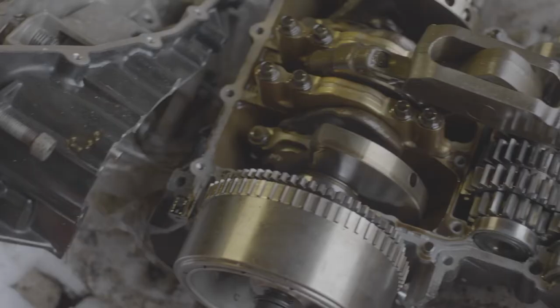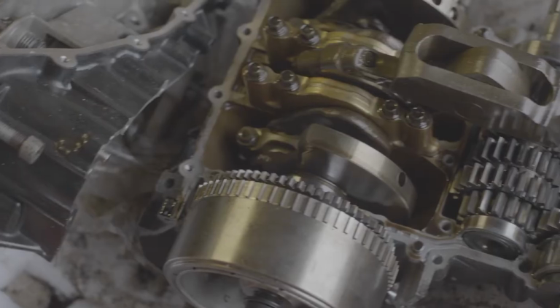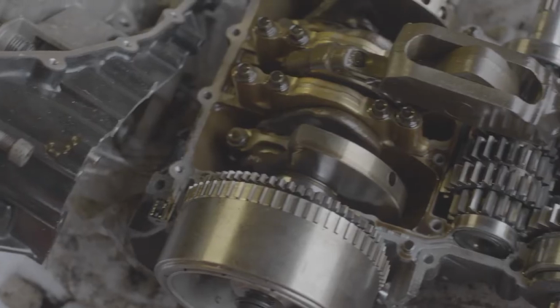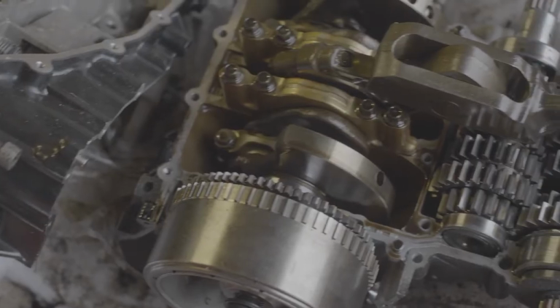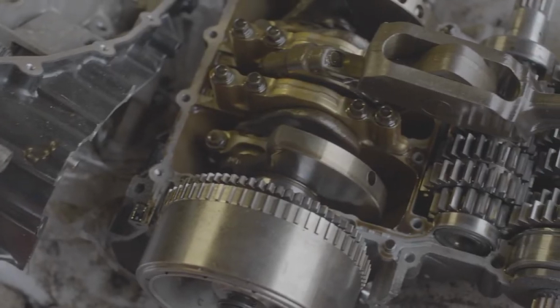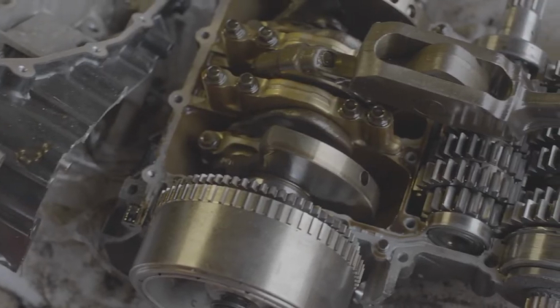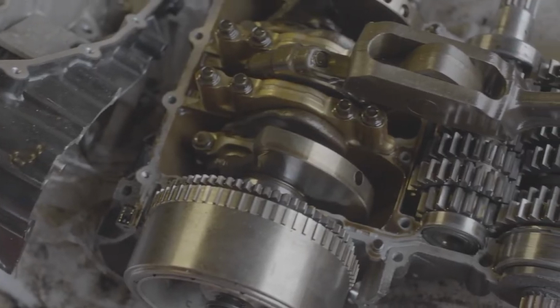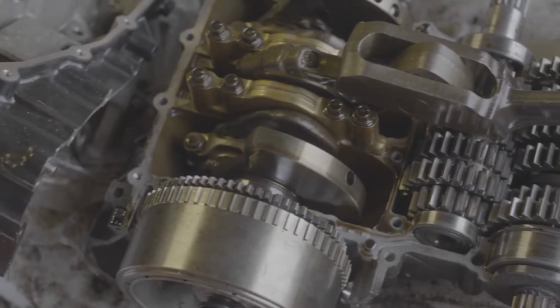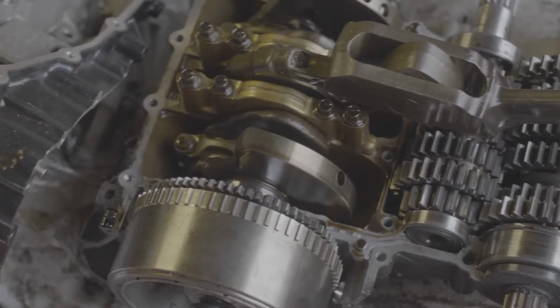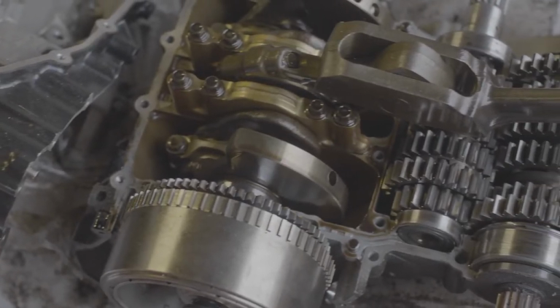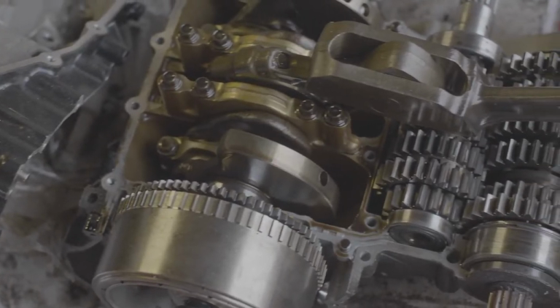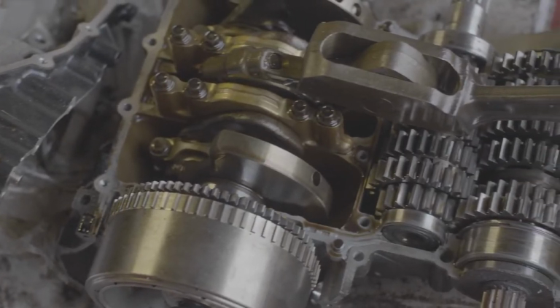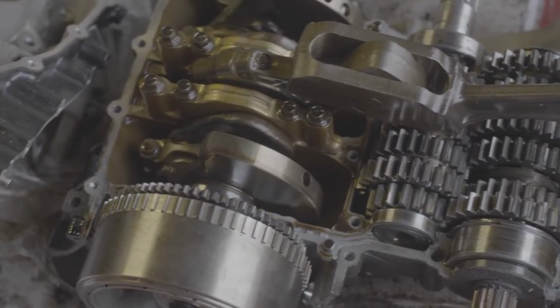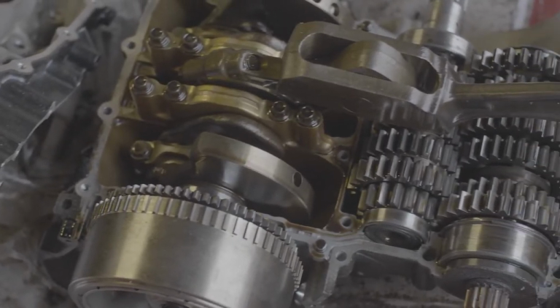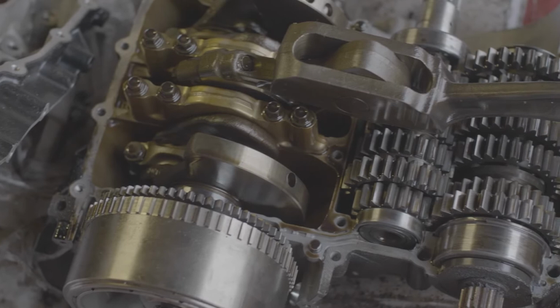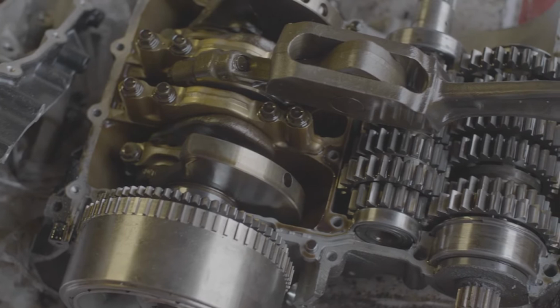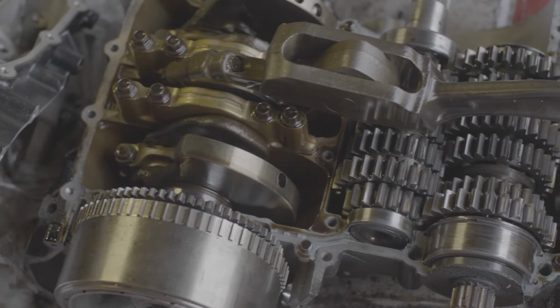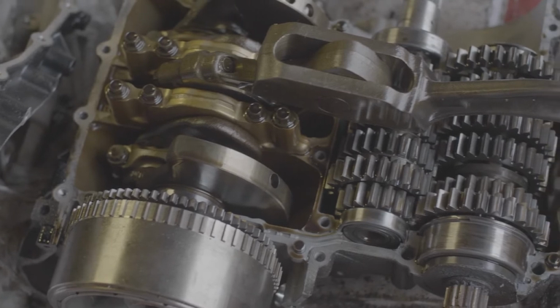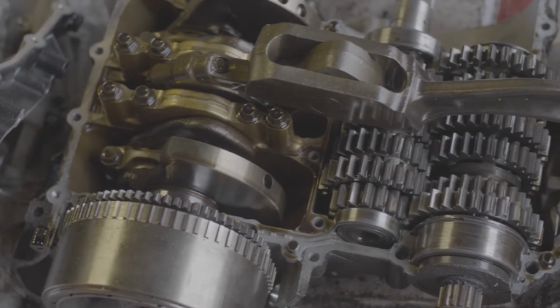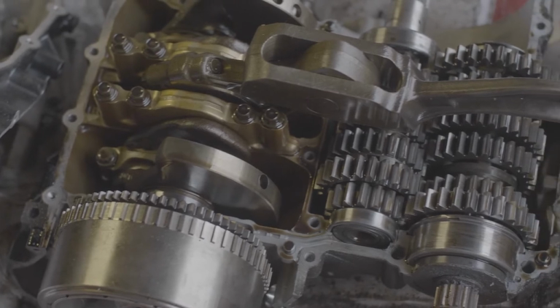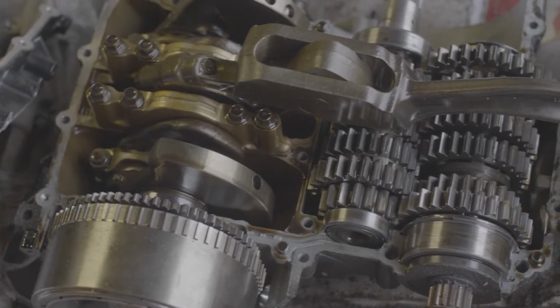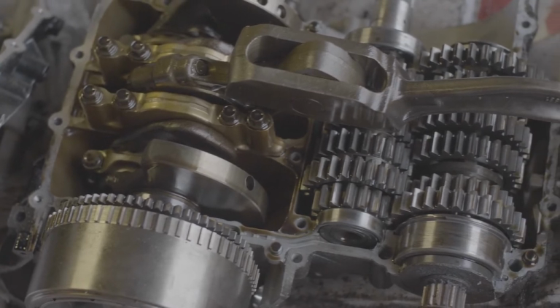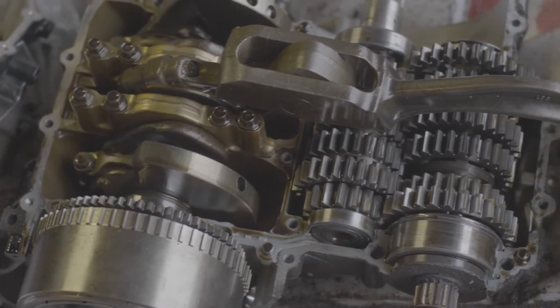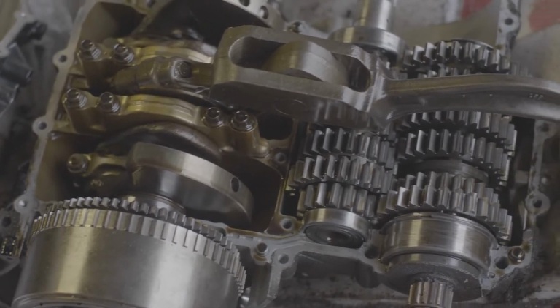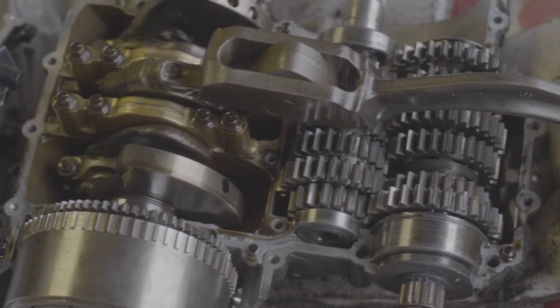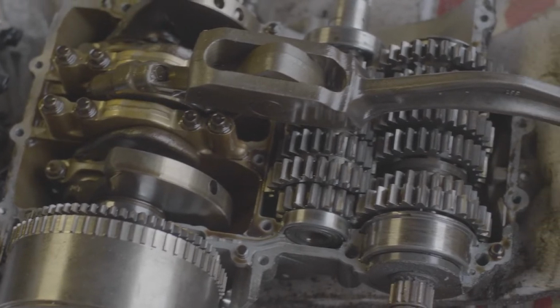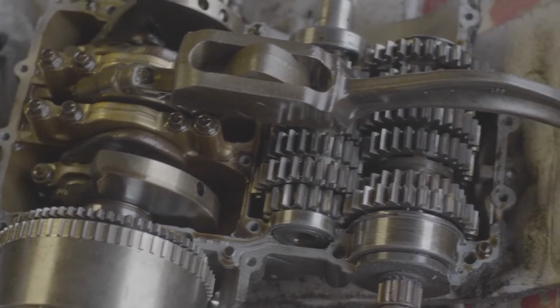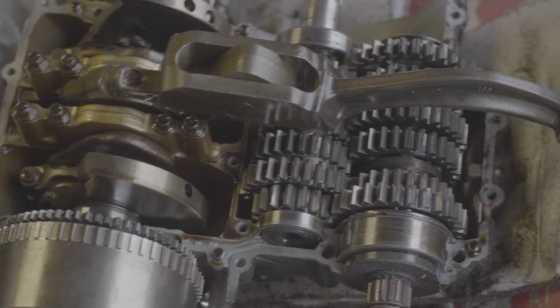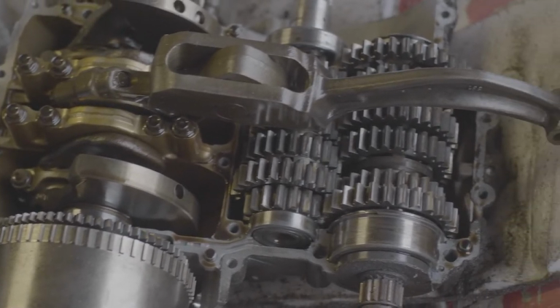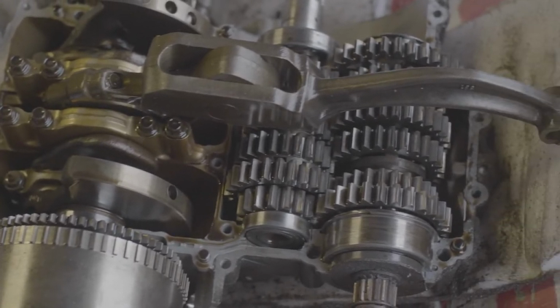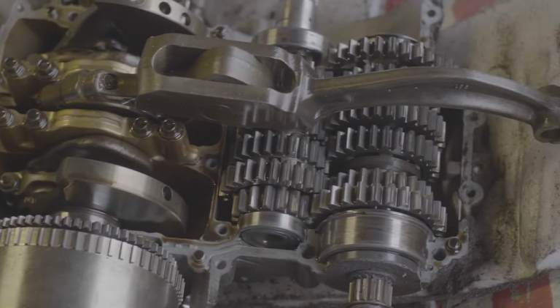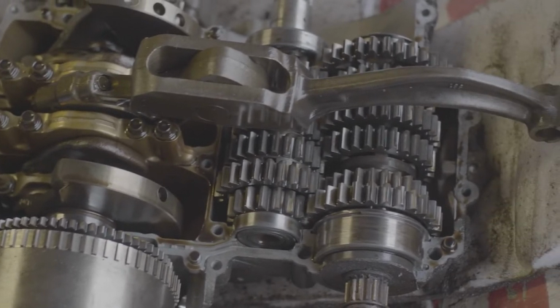So there you have it - the case is now split. We can see the conrod and the gears, and I'm ready to take the pistons out and give them a clean up.